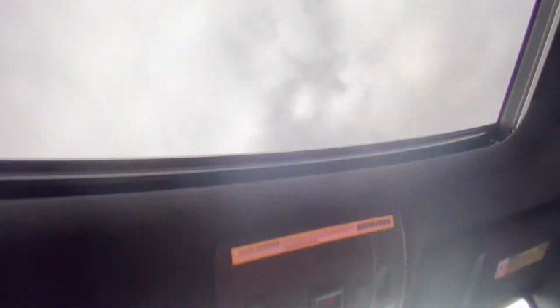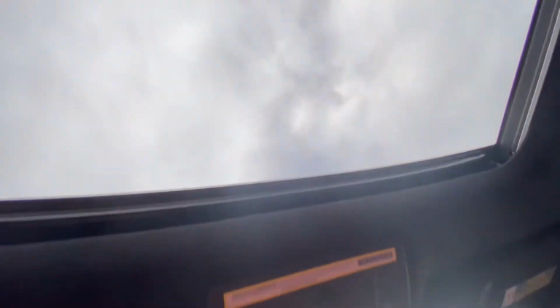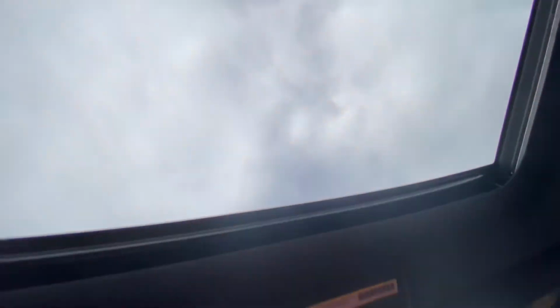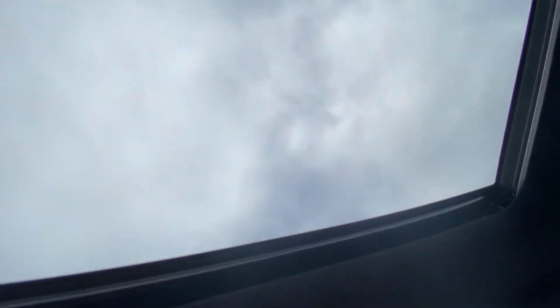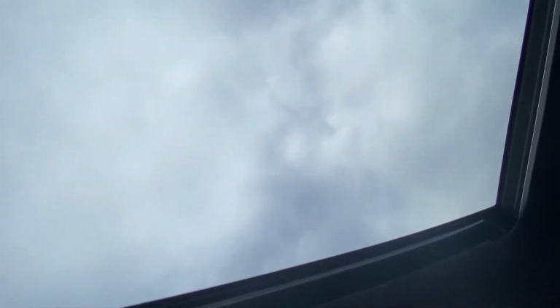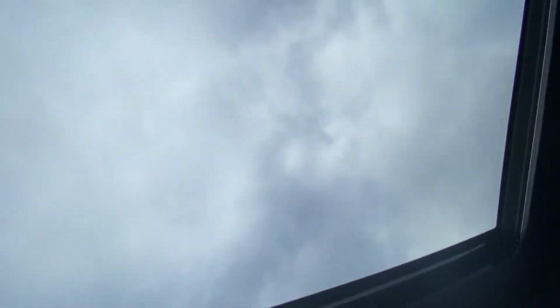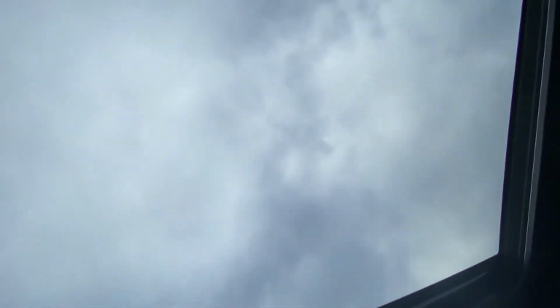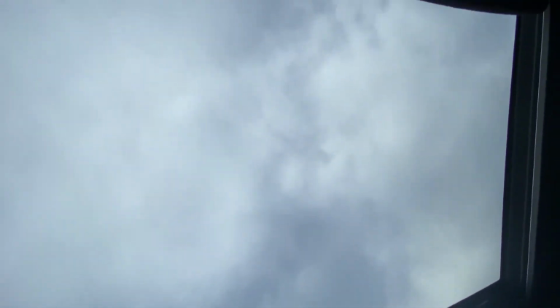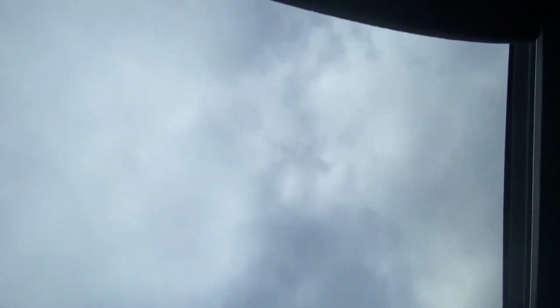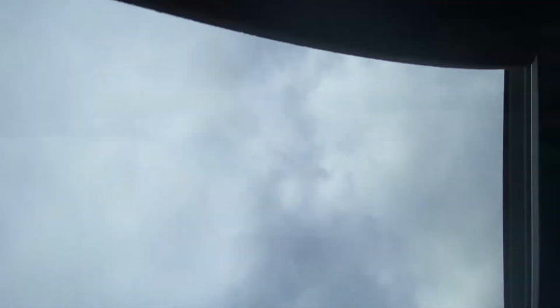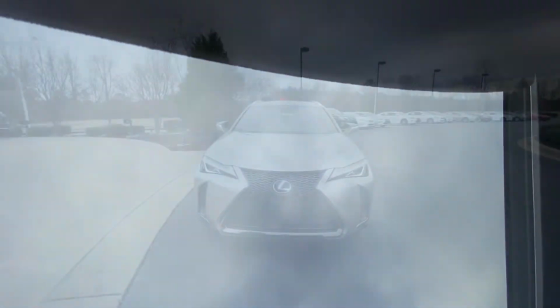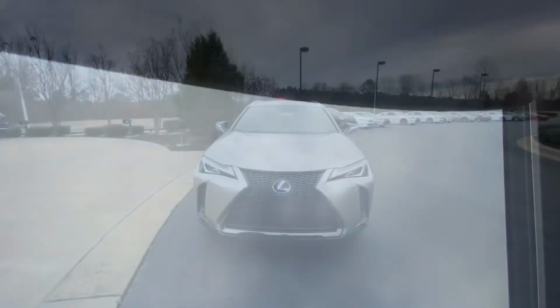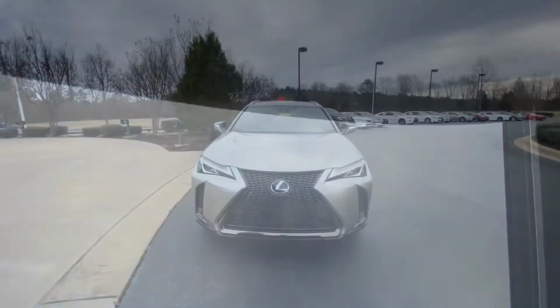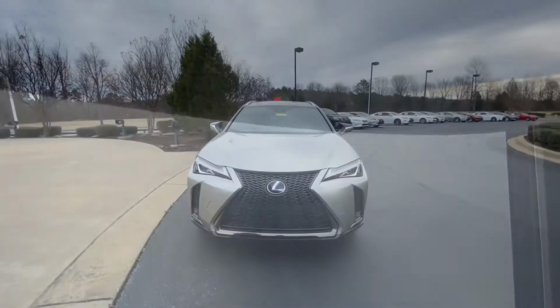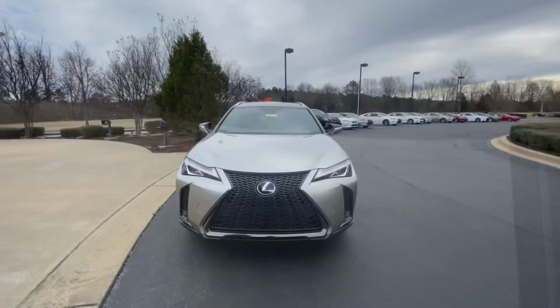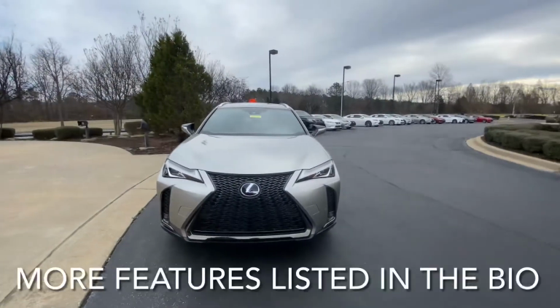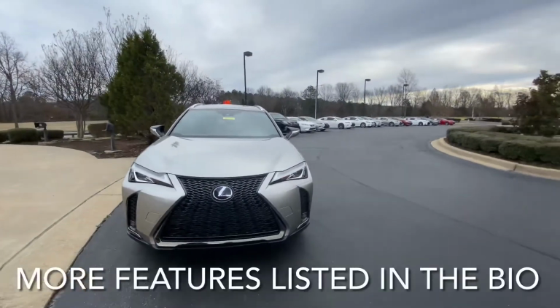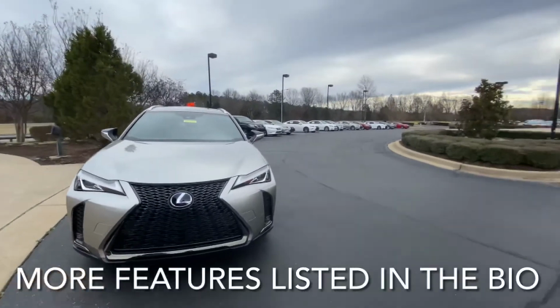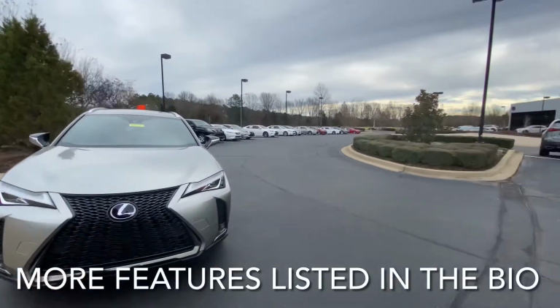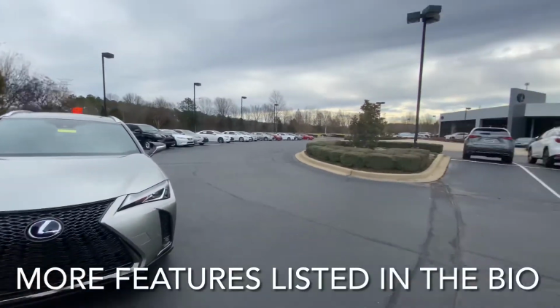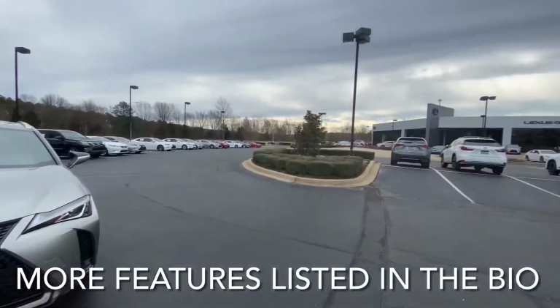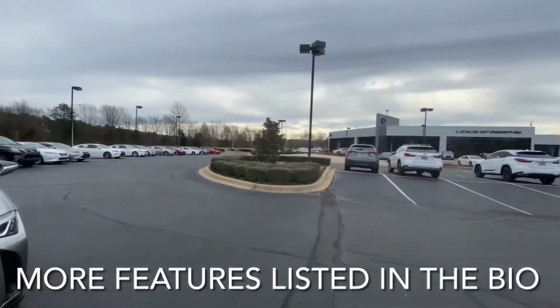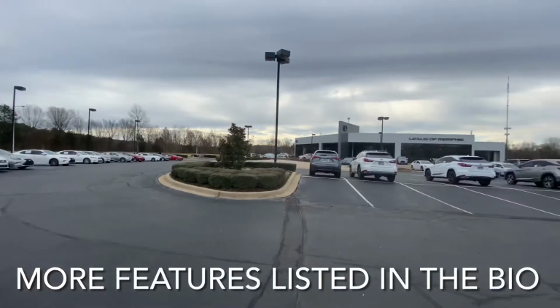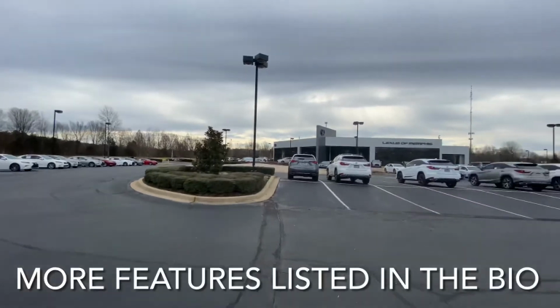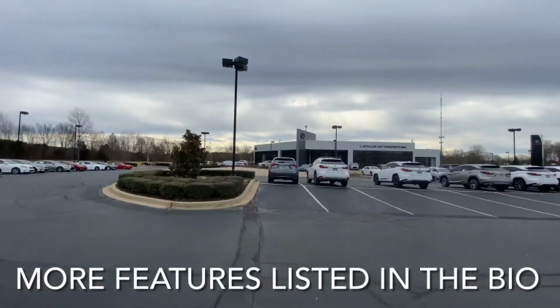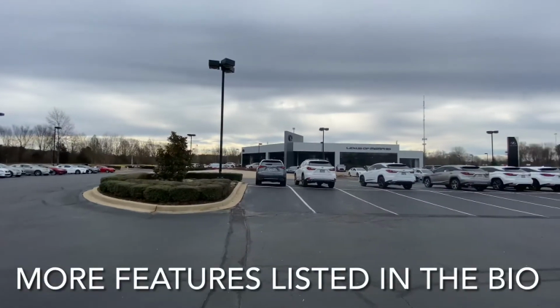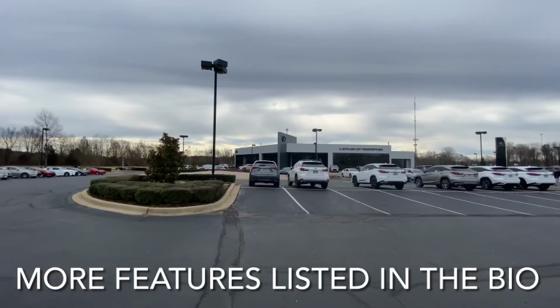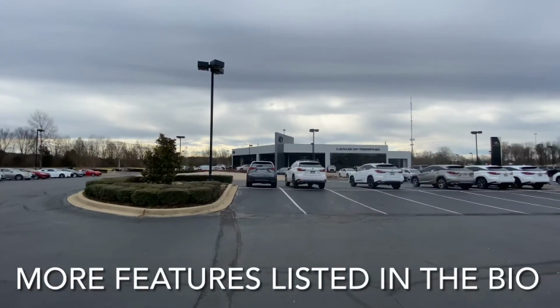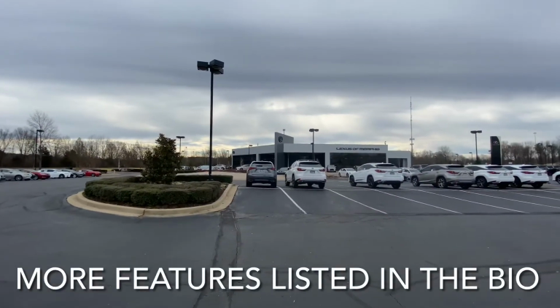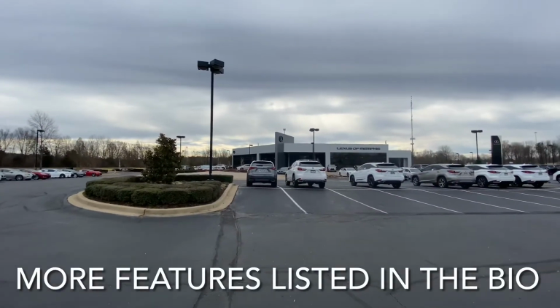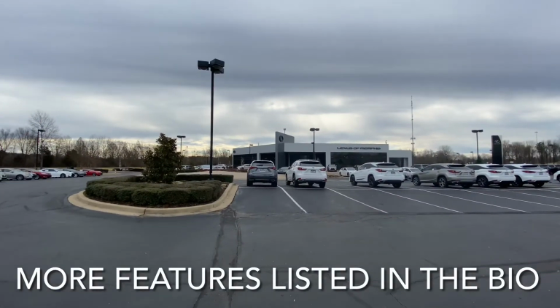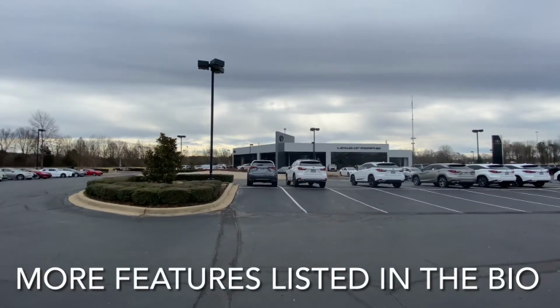Call us at 901-362-8833 to speak to a salesman today.